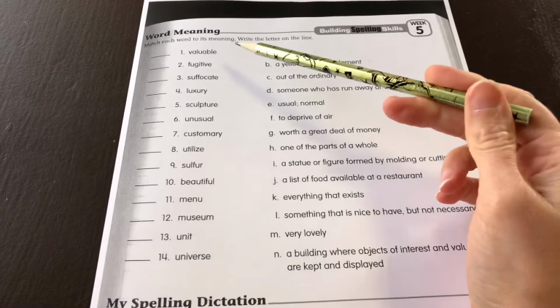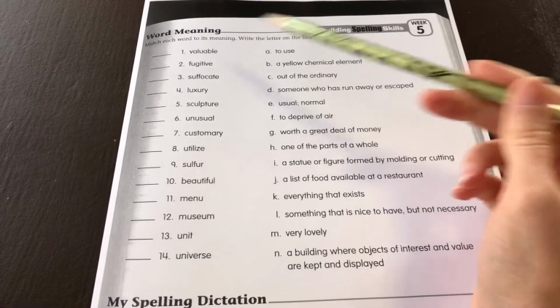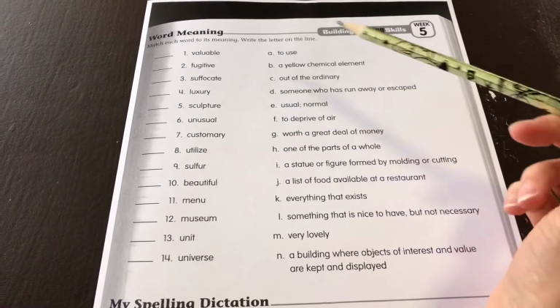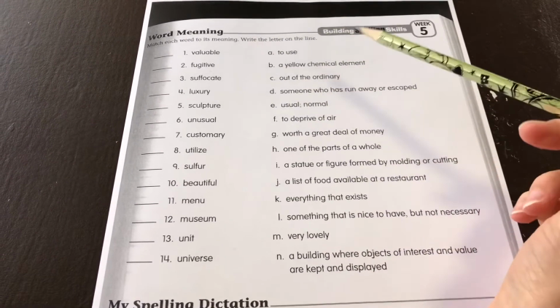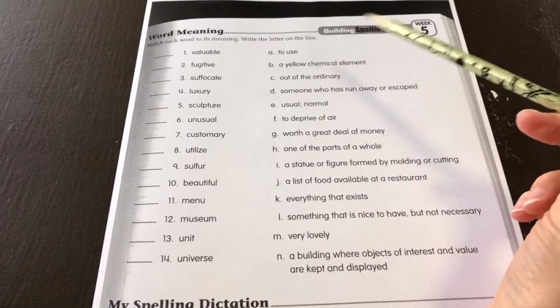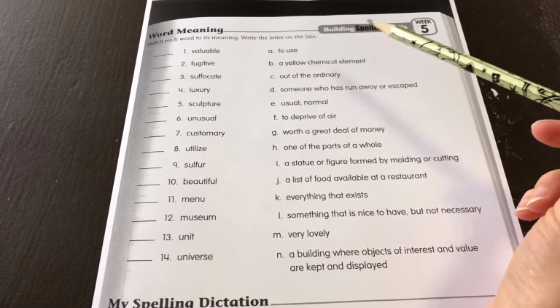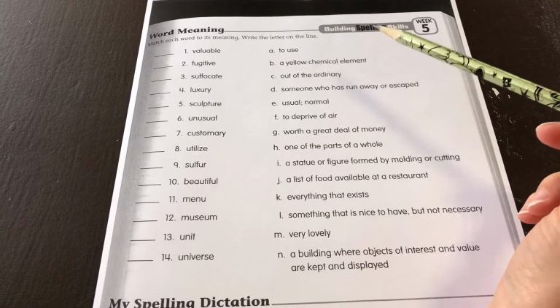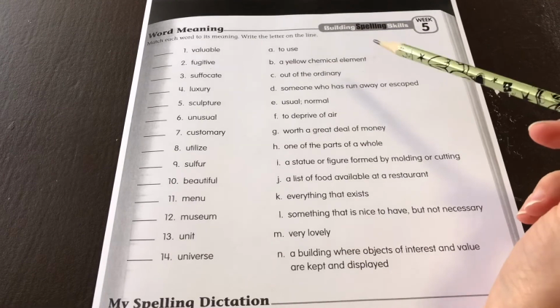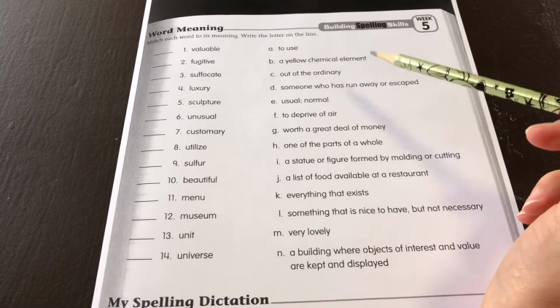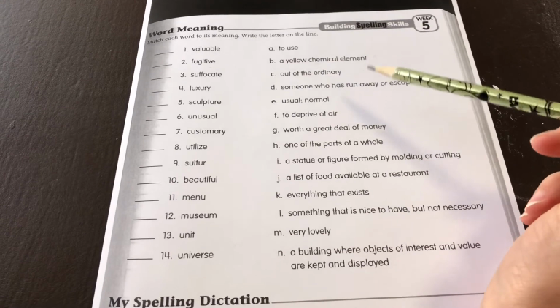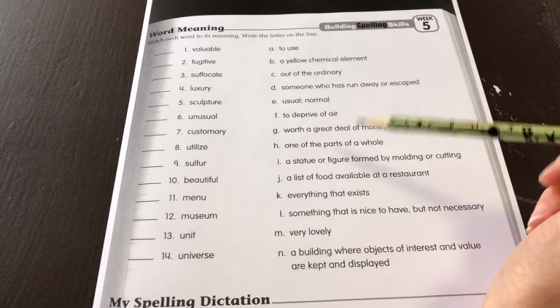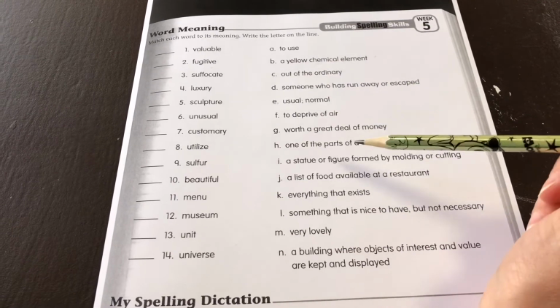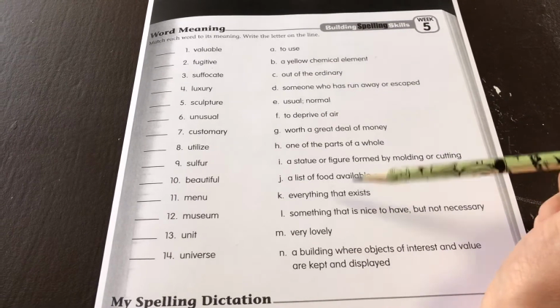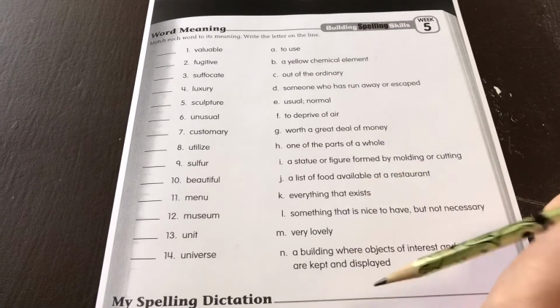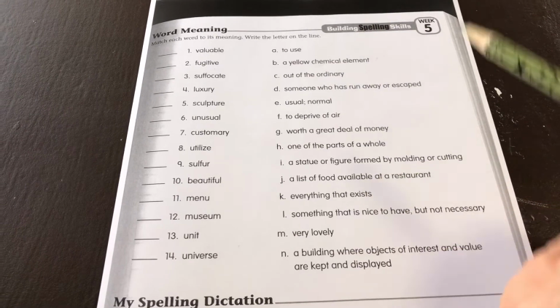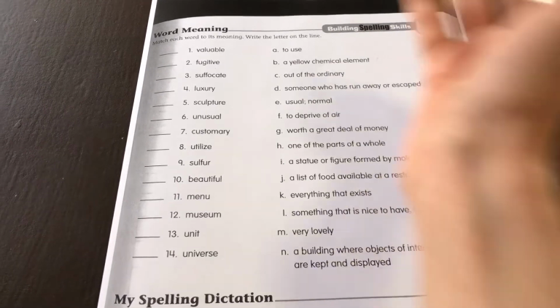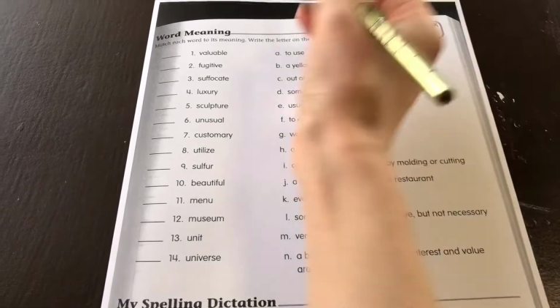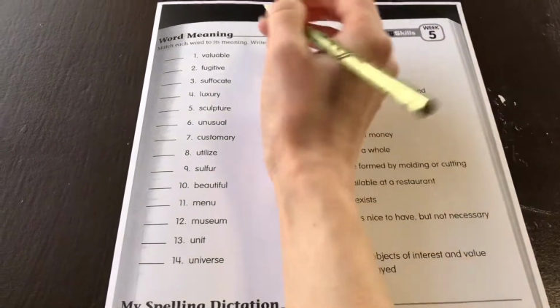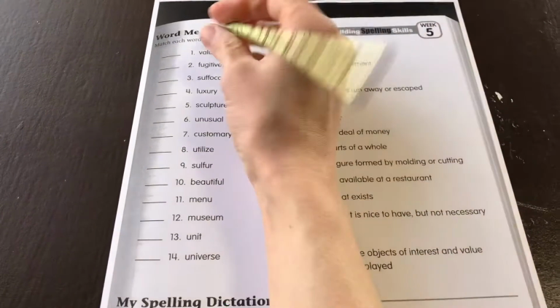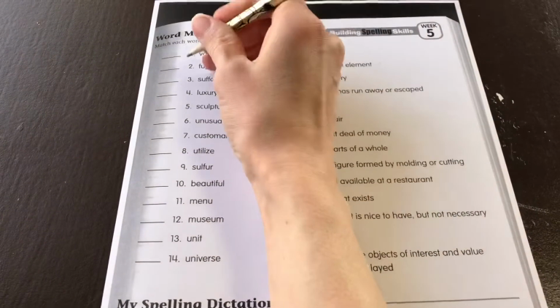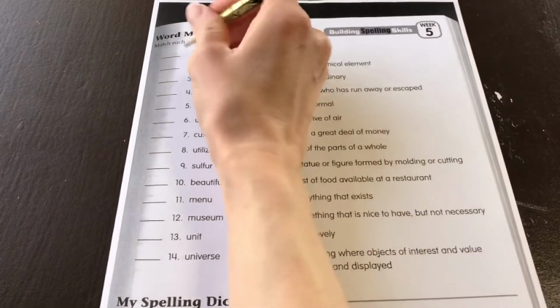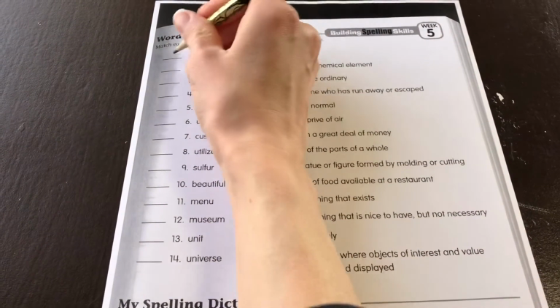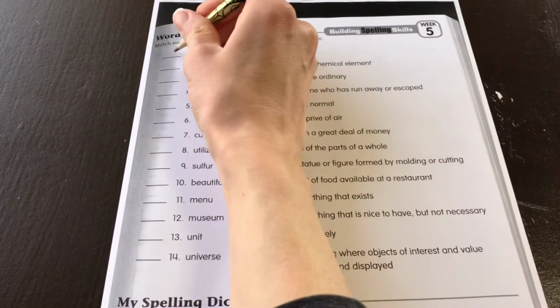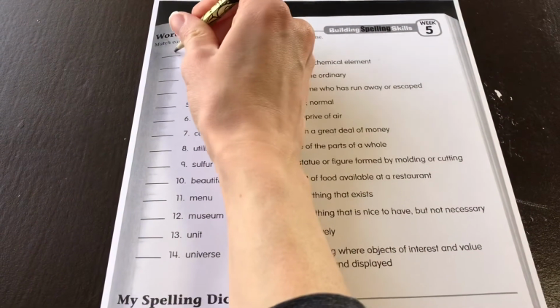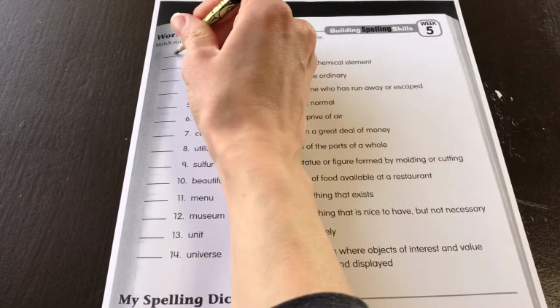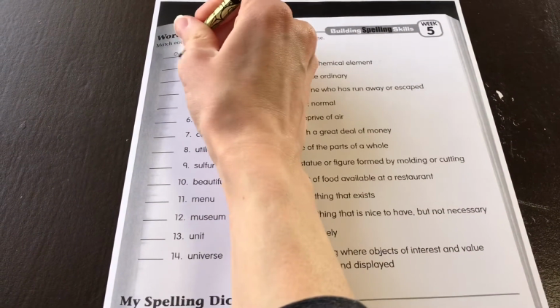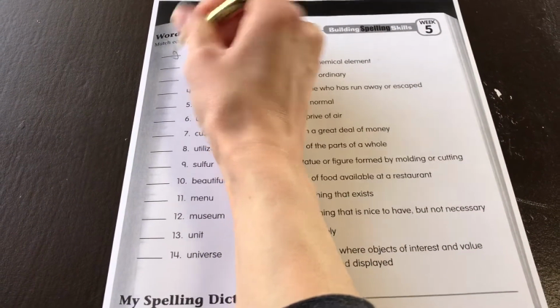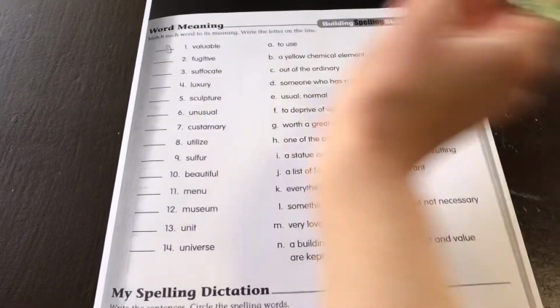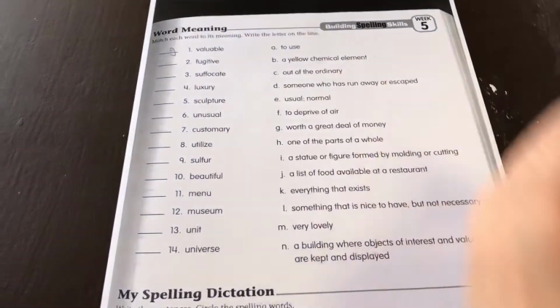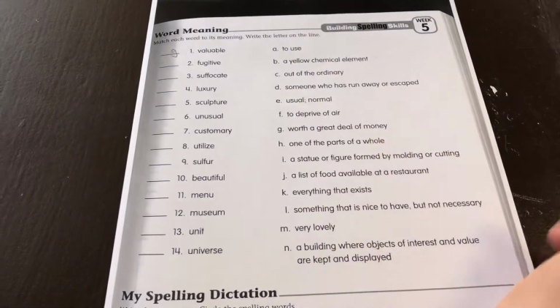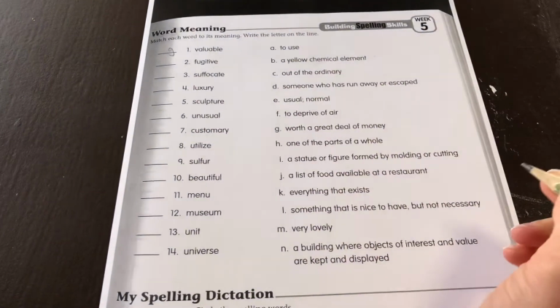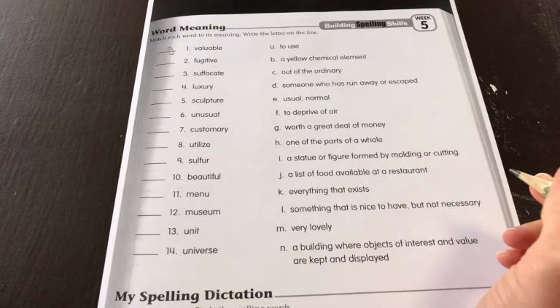Number 1. Valuable. Something that's valuable is G — worth a great deal of money.